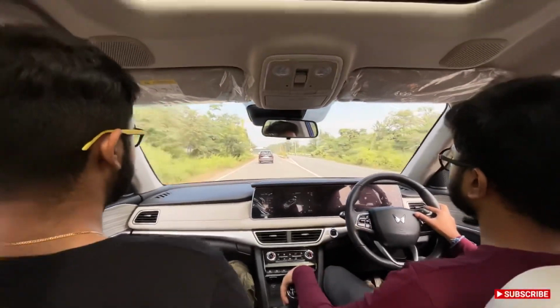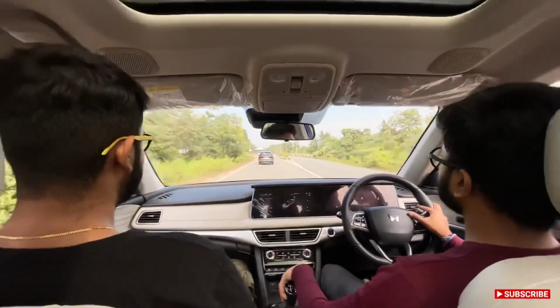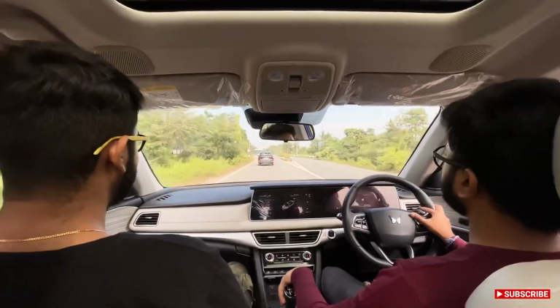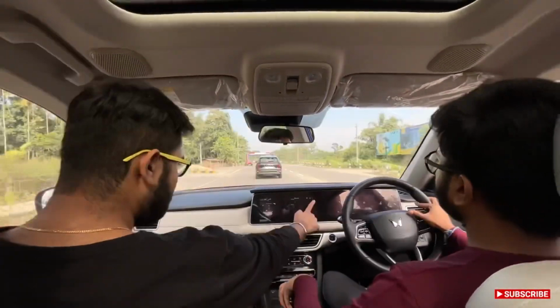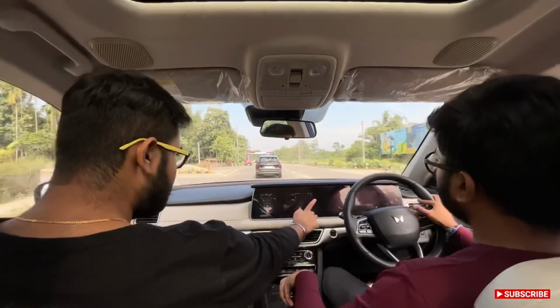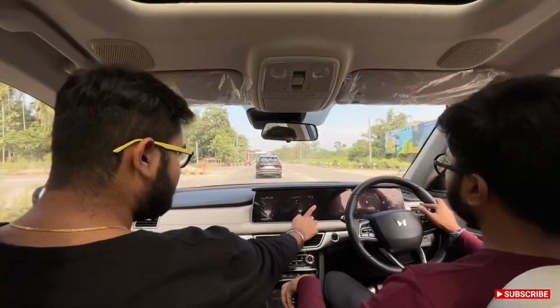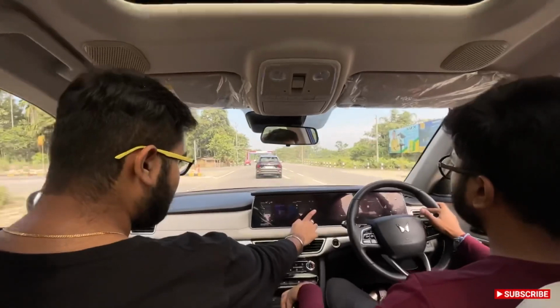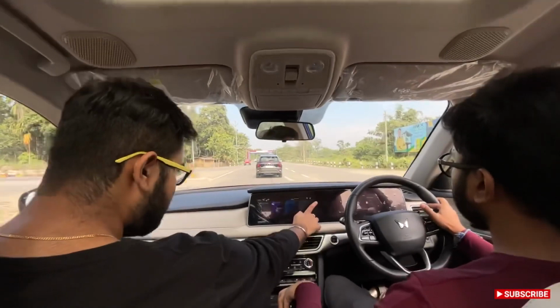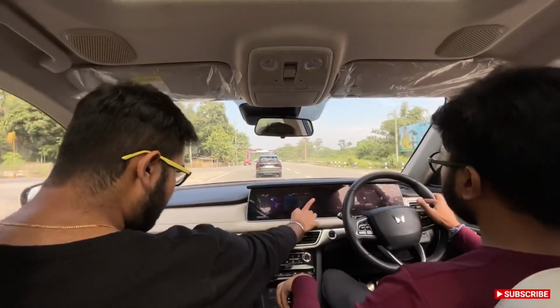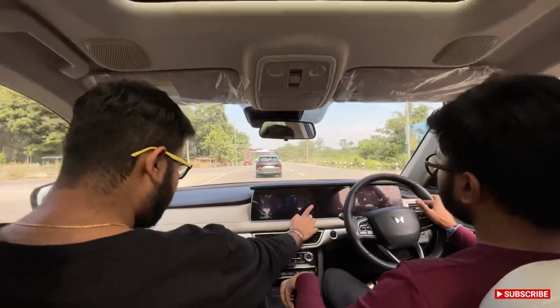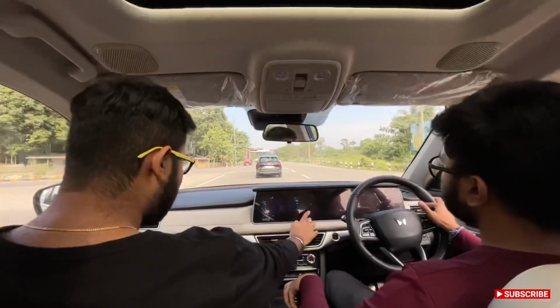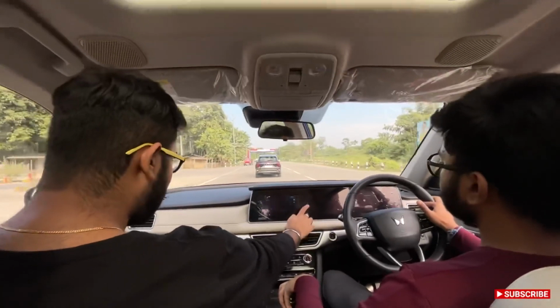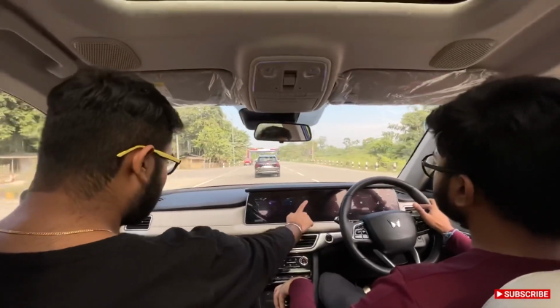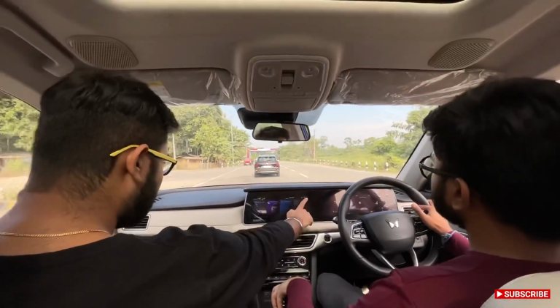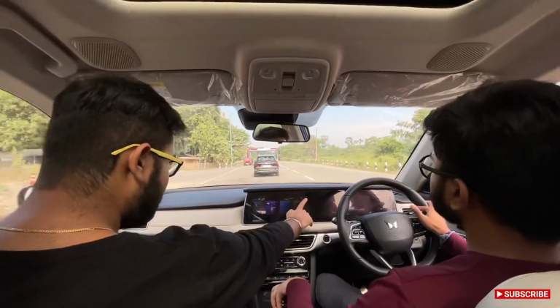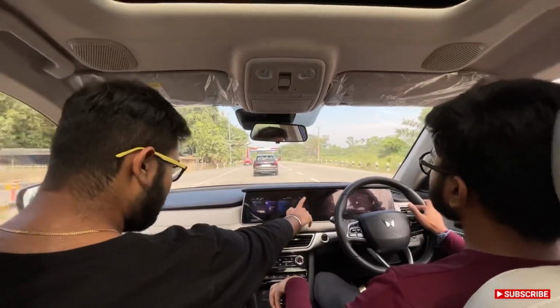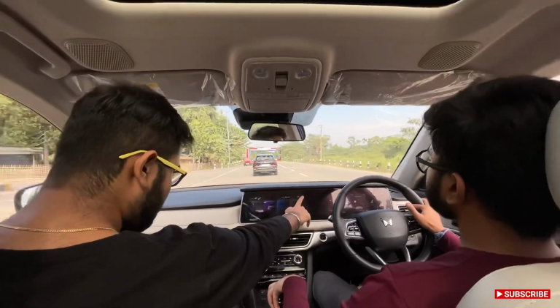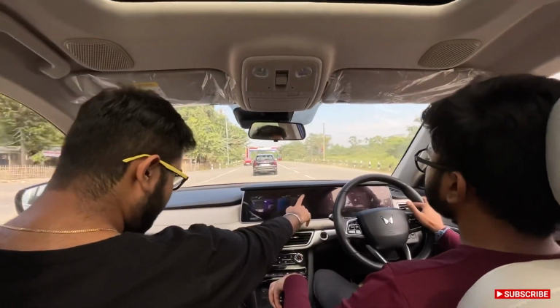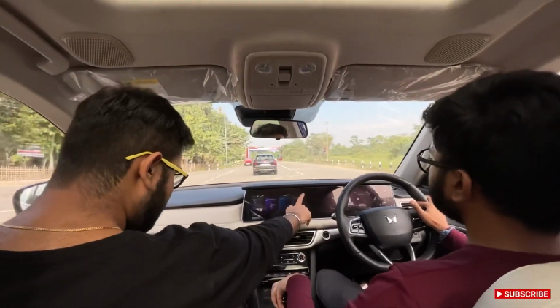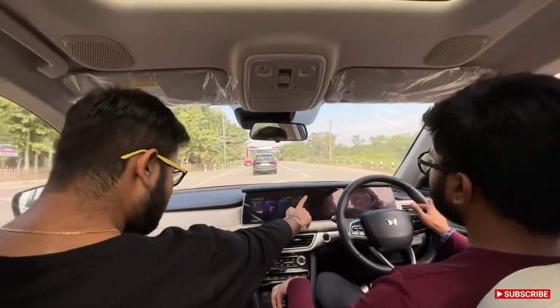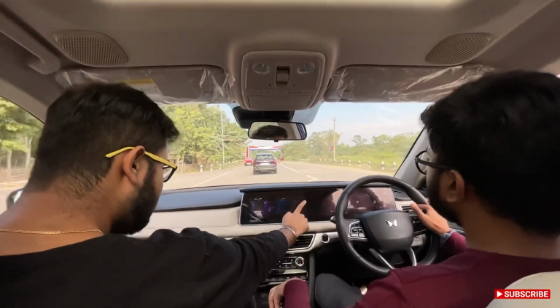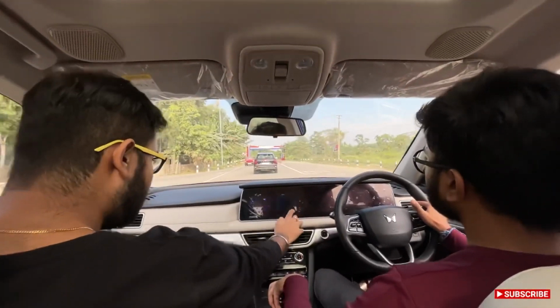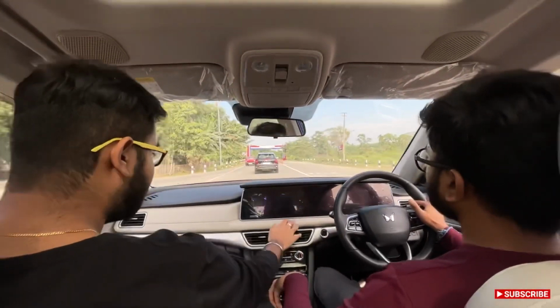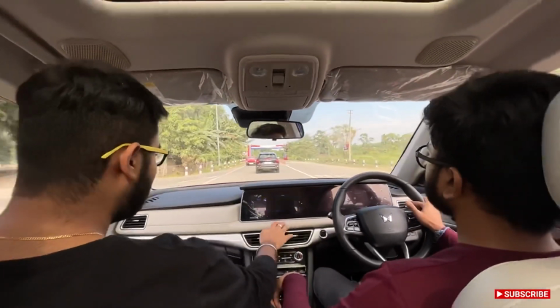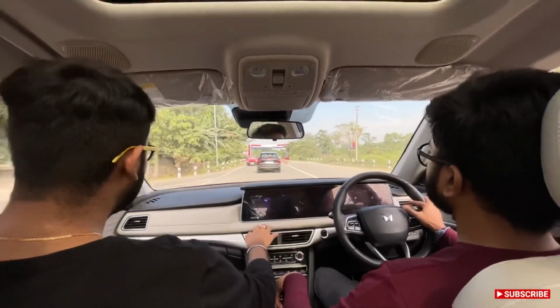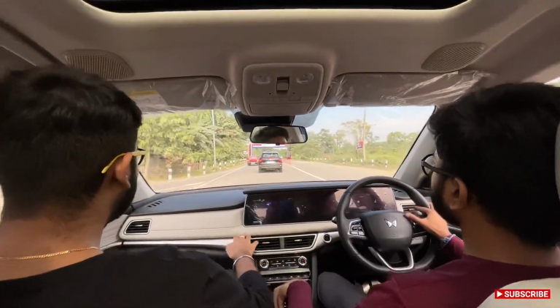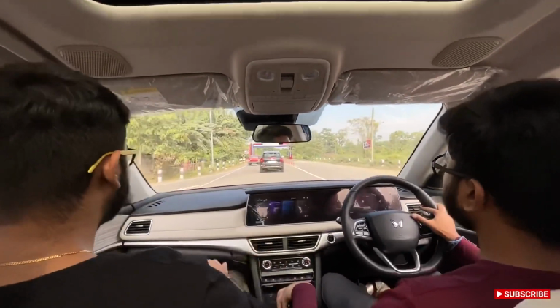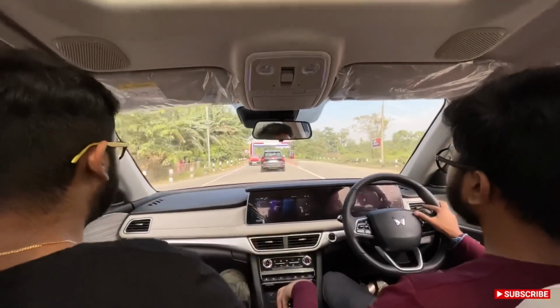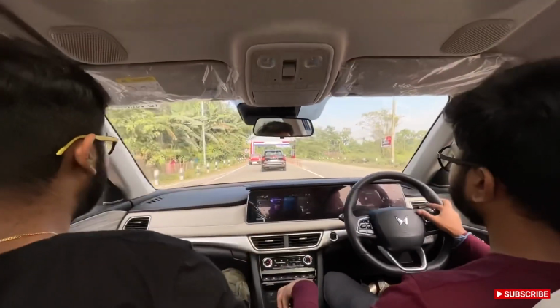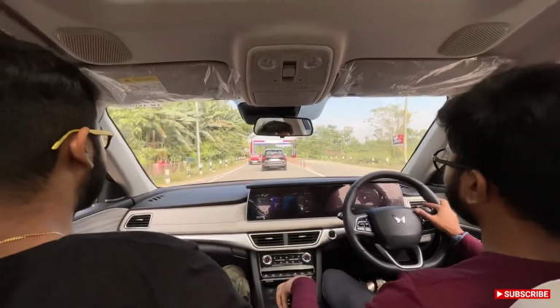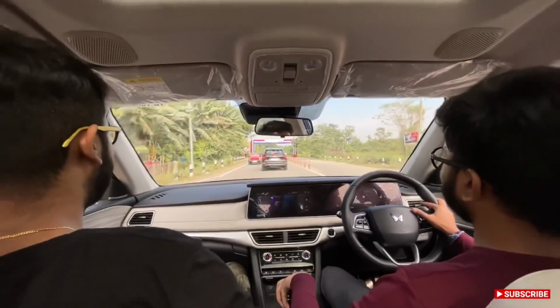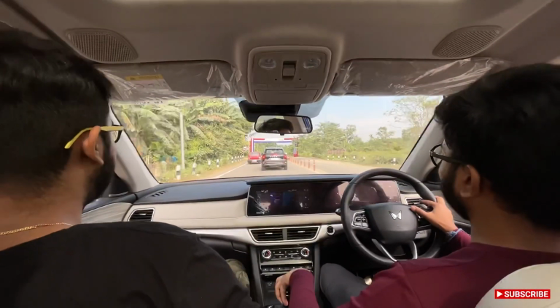In Zap mode your passengers will get scared — but you will enjoy it!